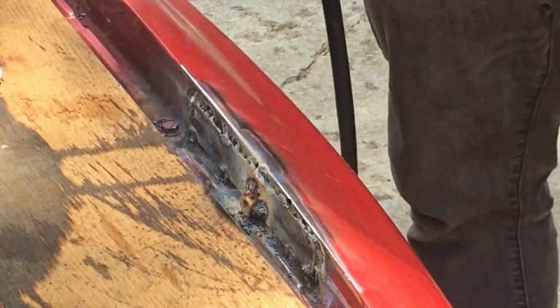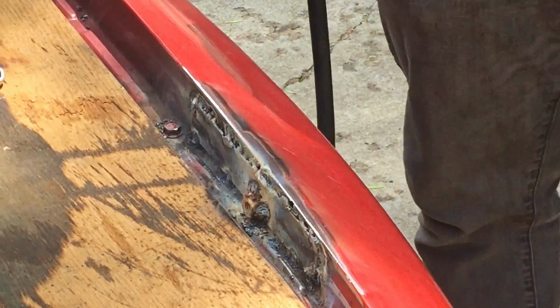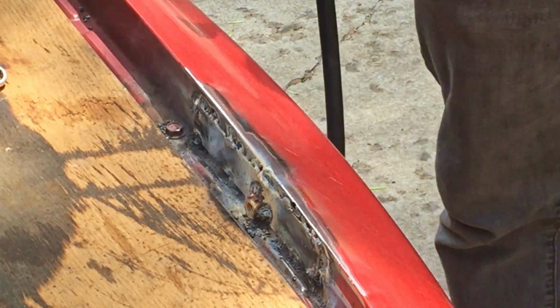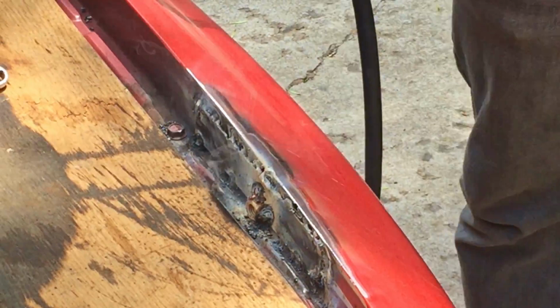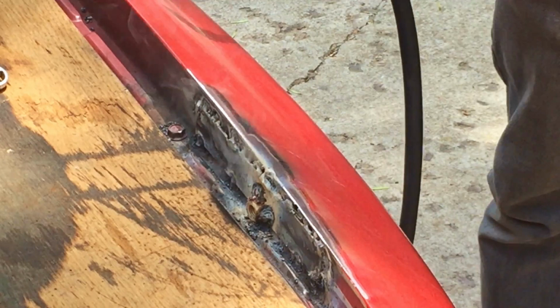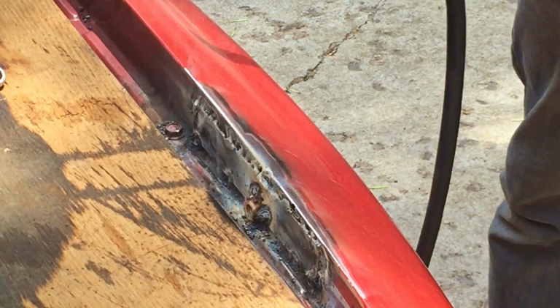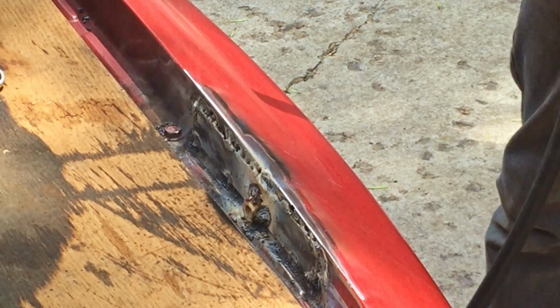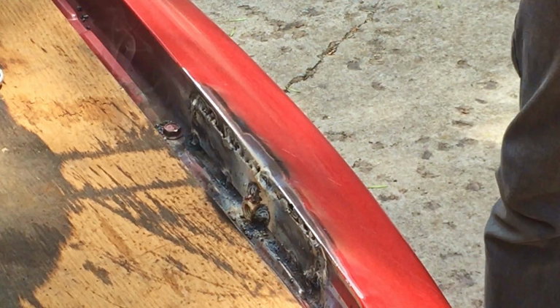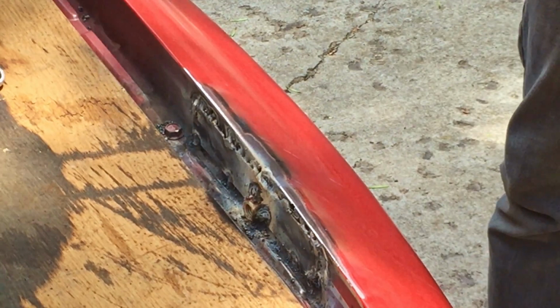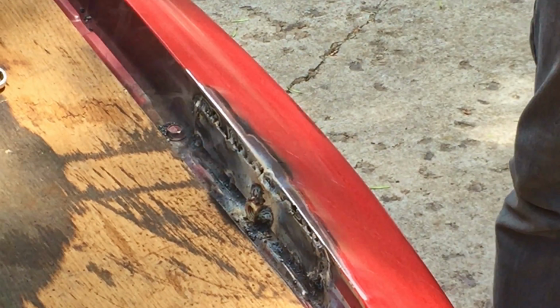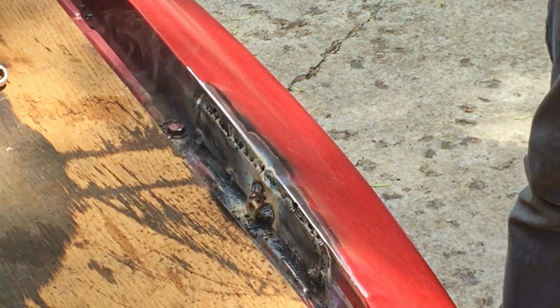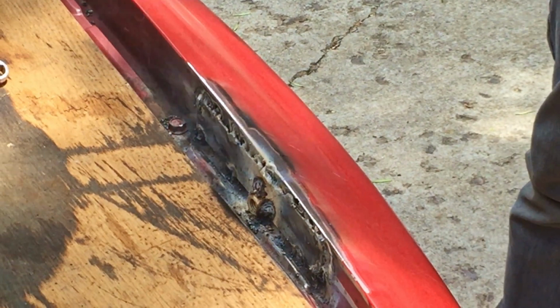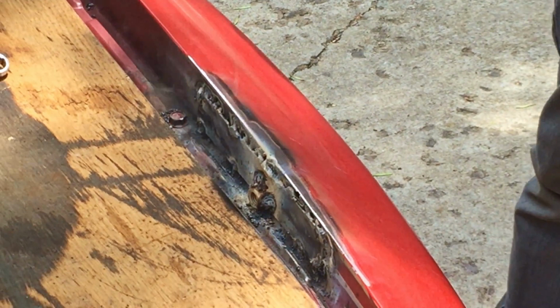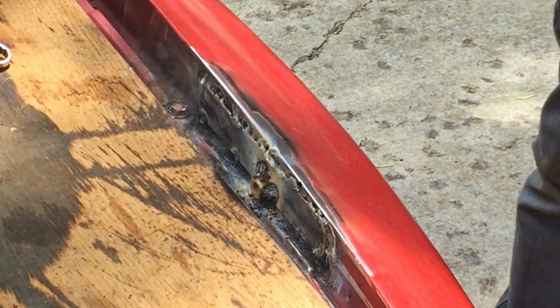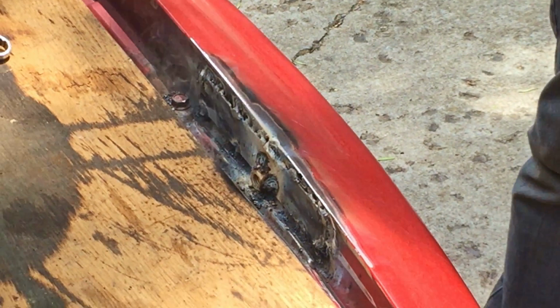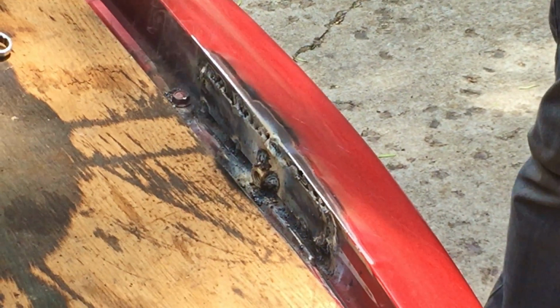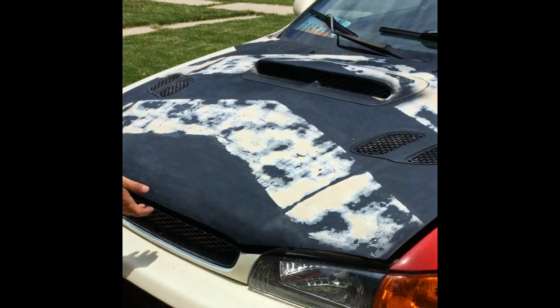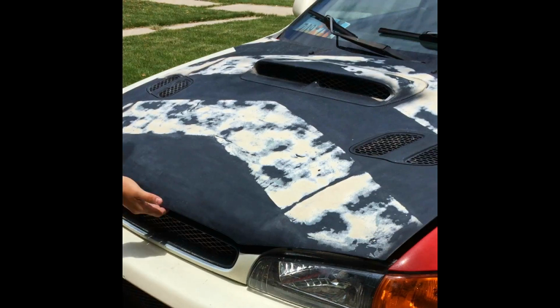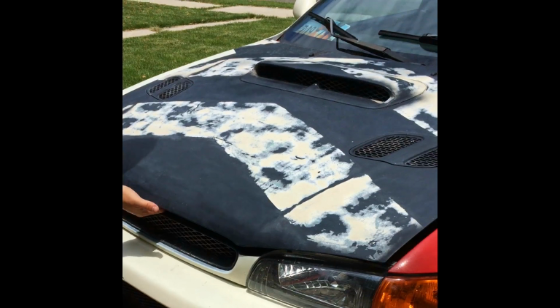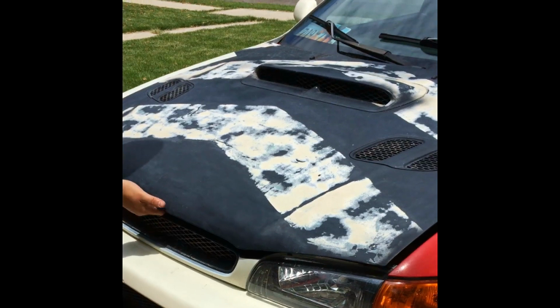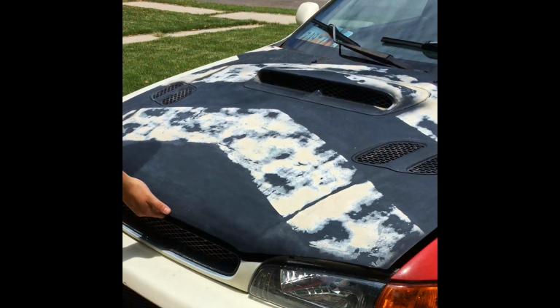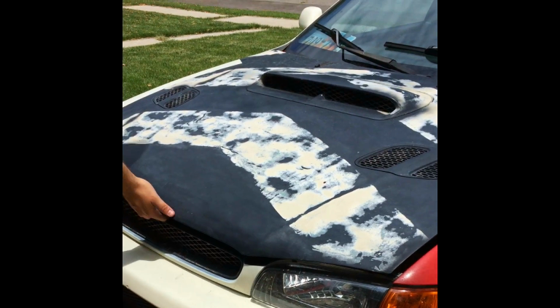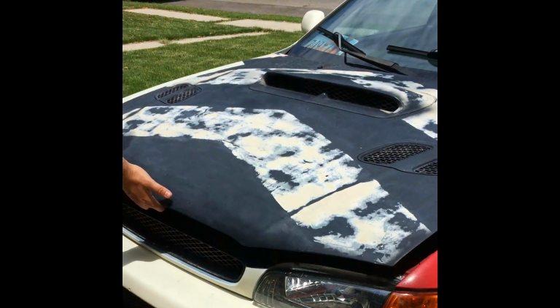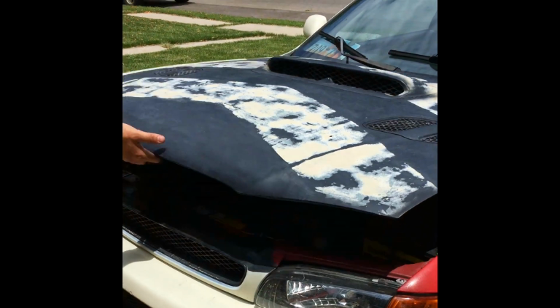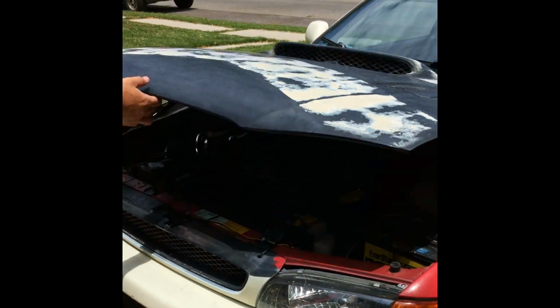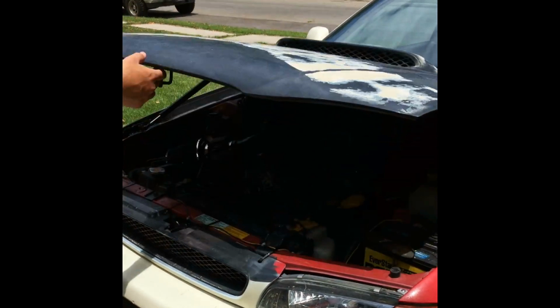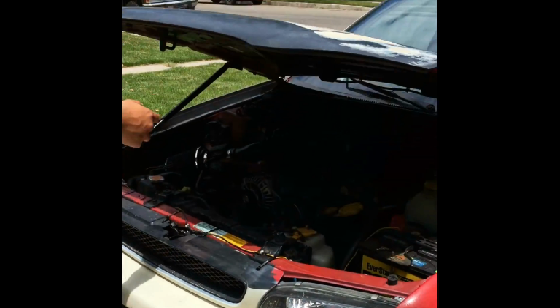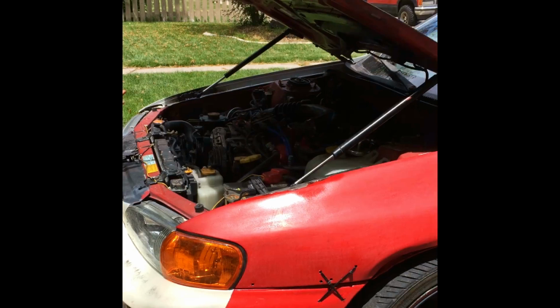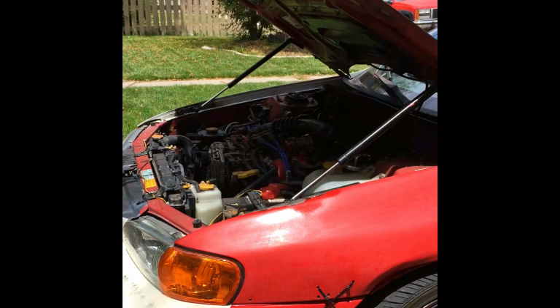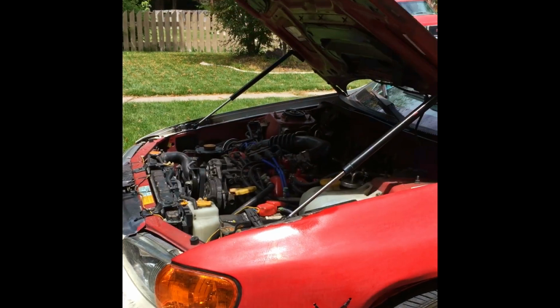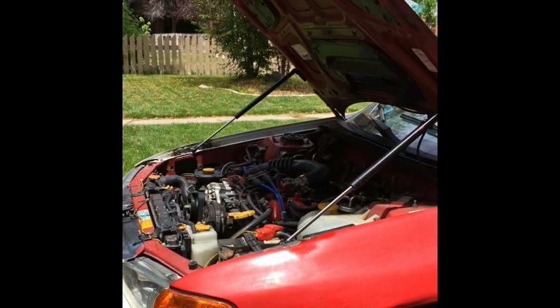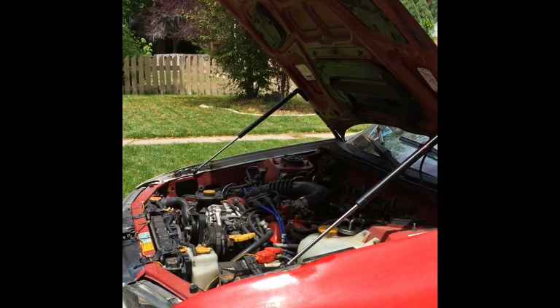After cleaning up all the welds and bolting in the strut, you get this — an awesome self-opening hood.